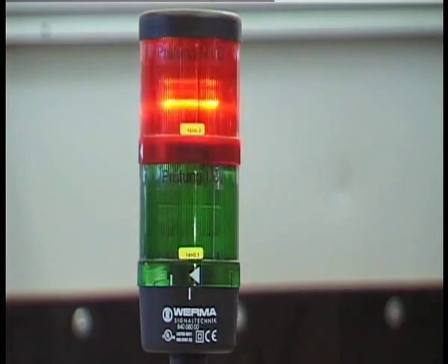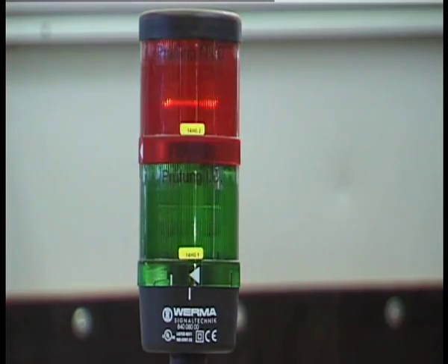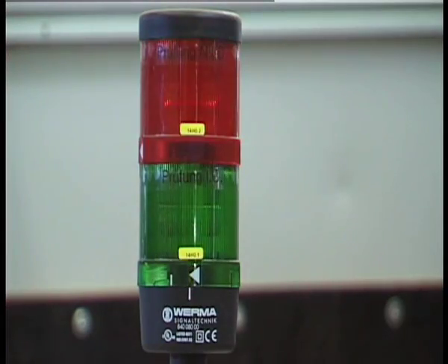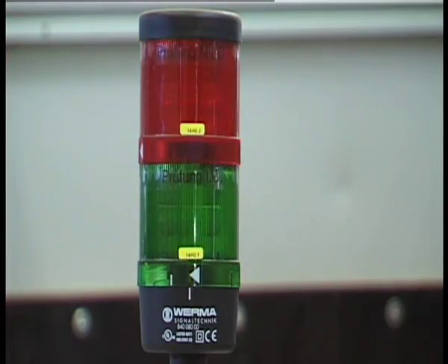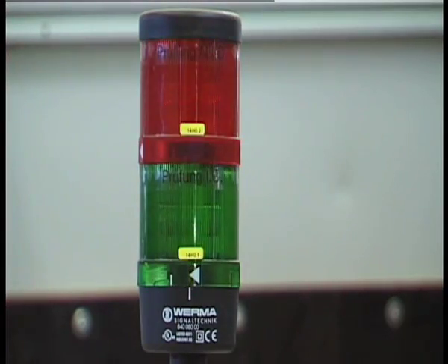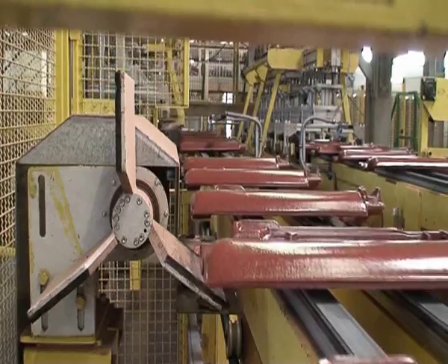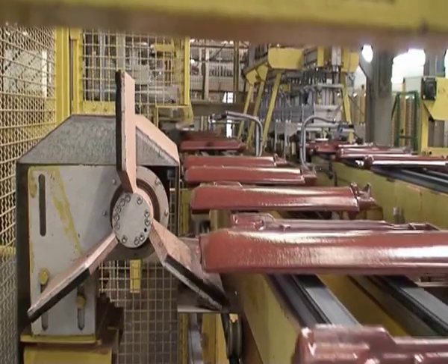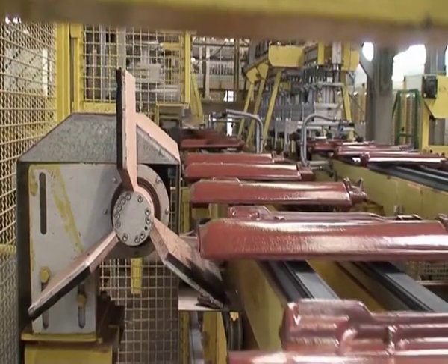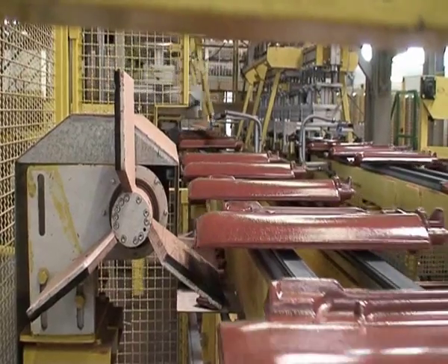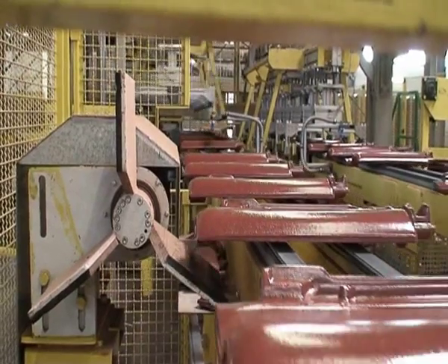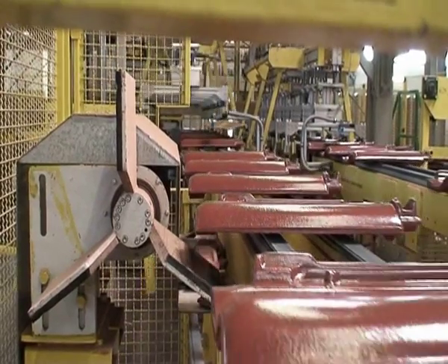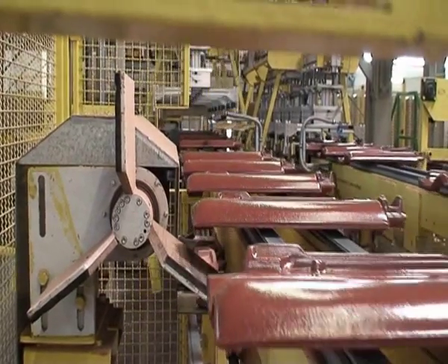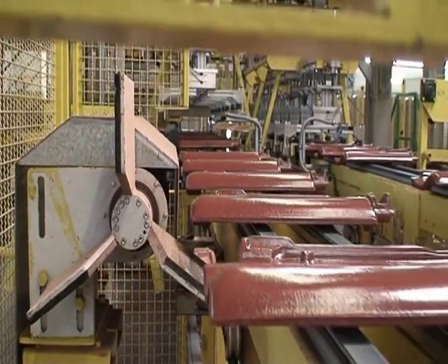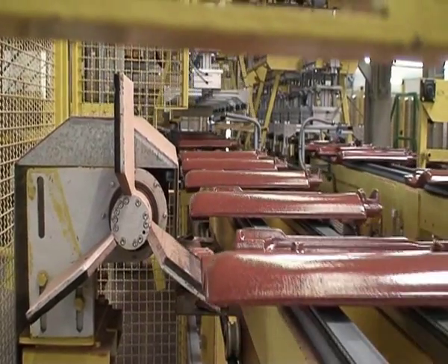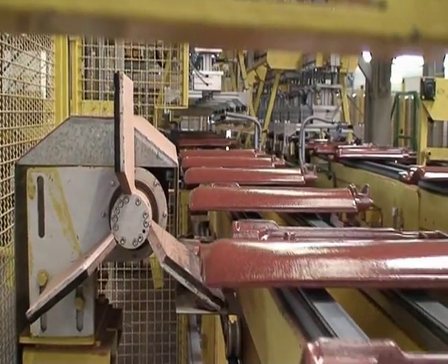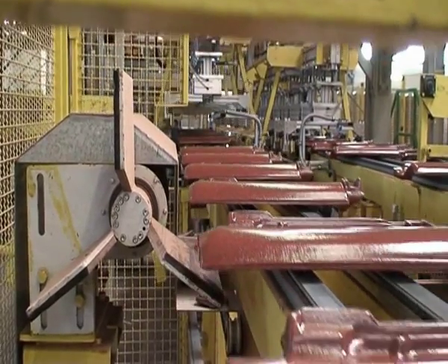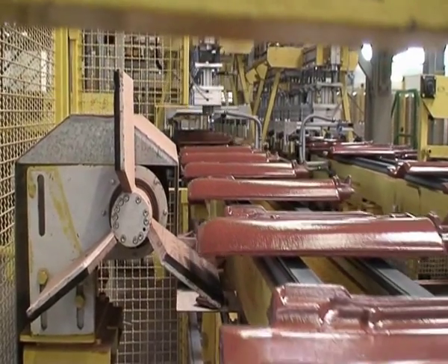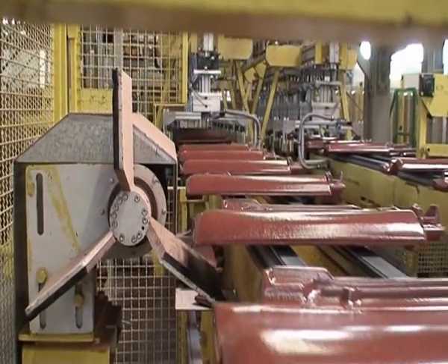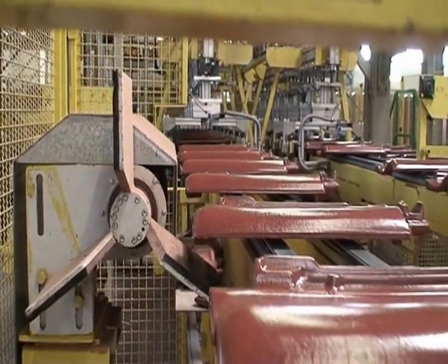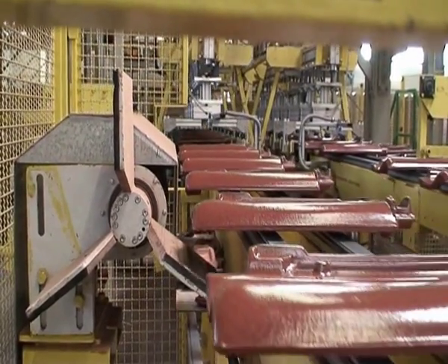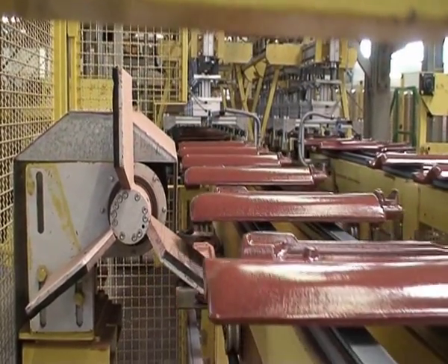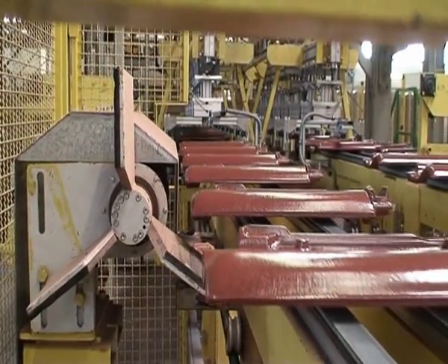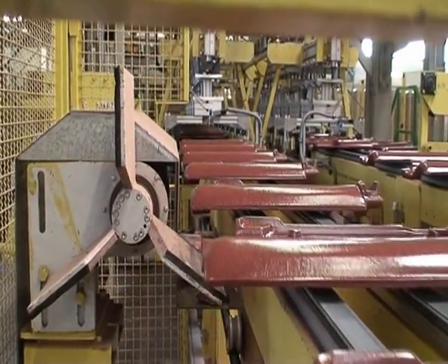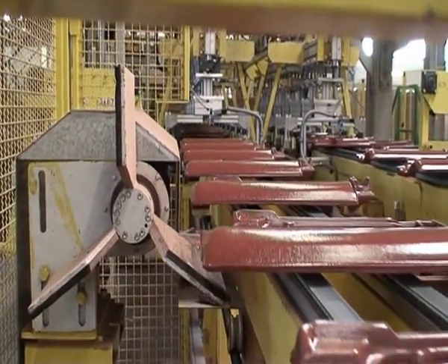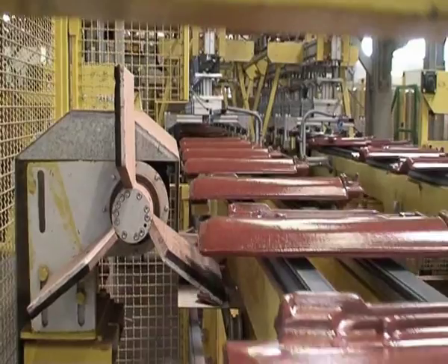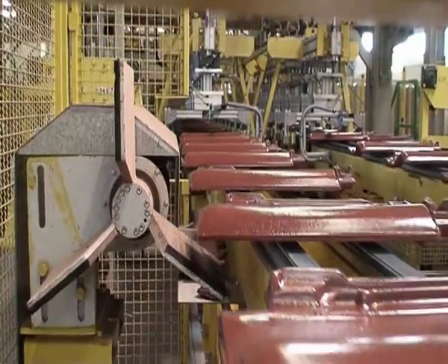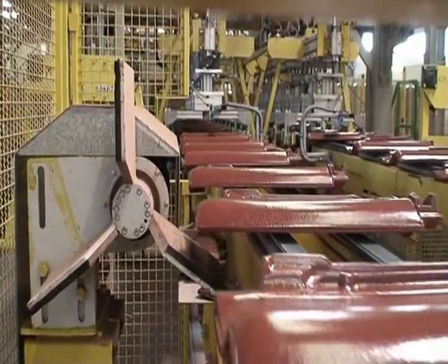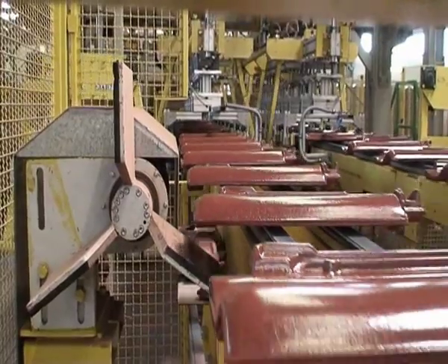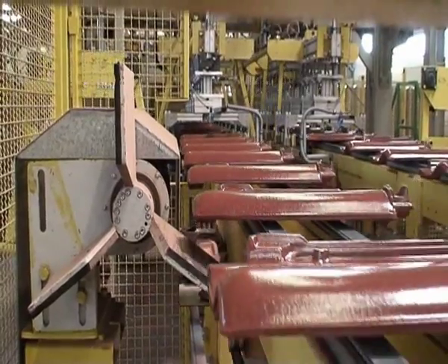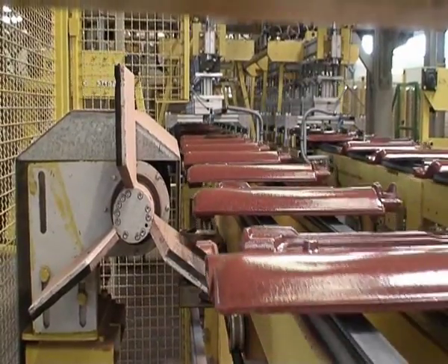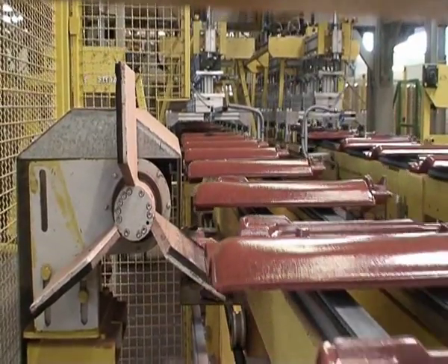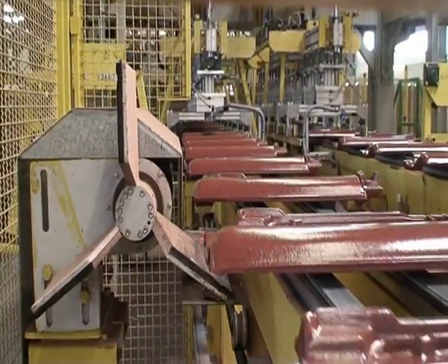The good tiles proceed to the packing stage. Faulty tiles are rejected.